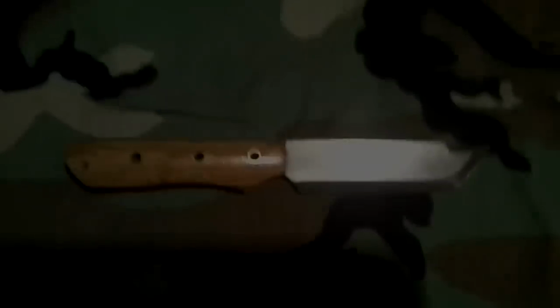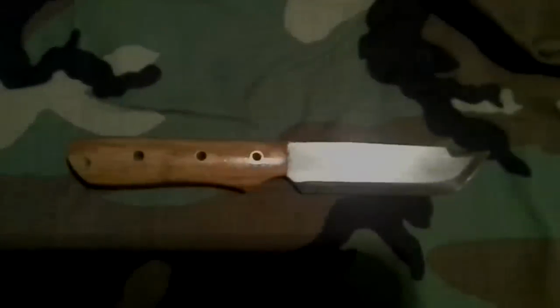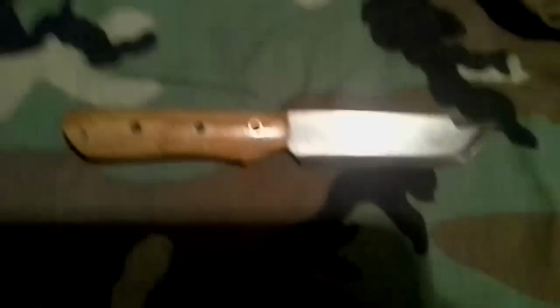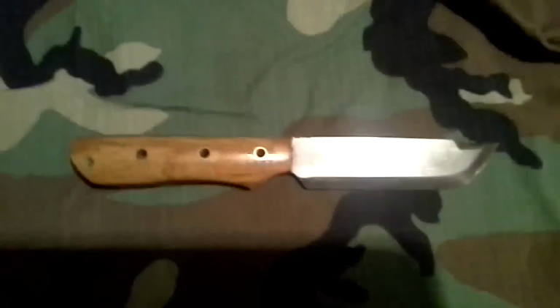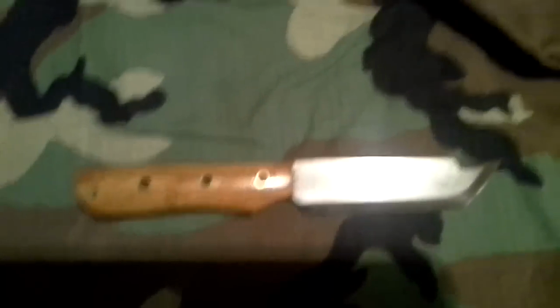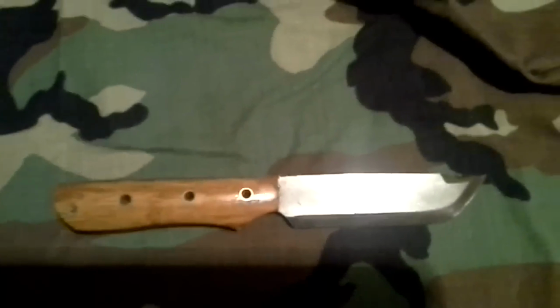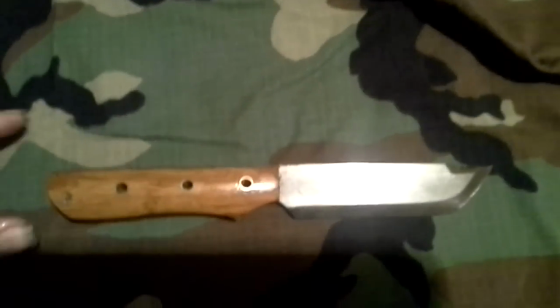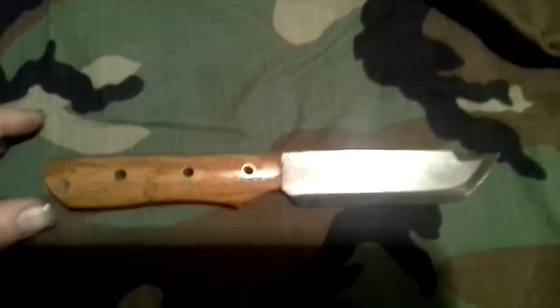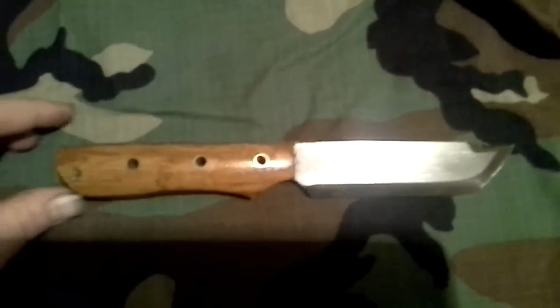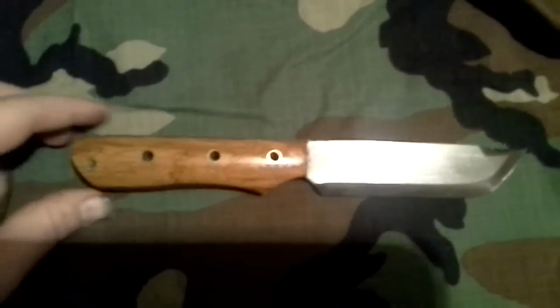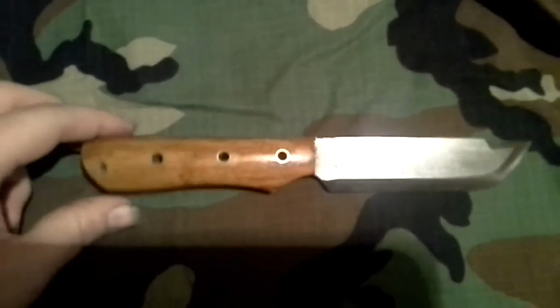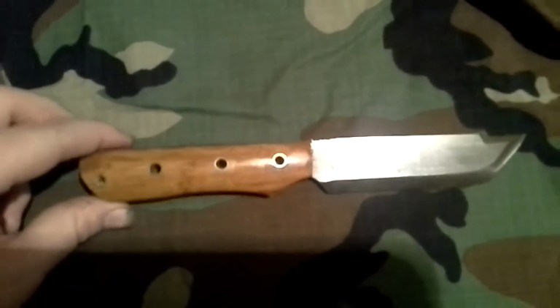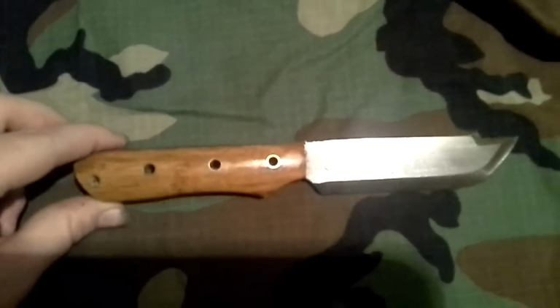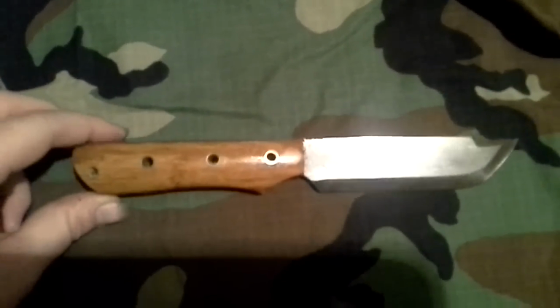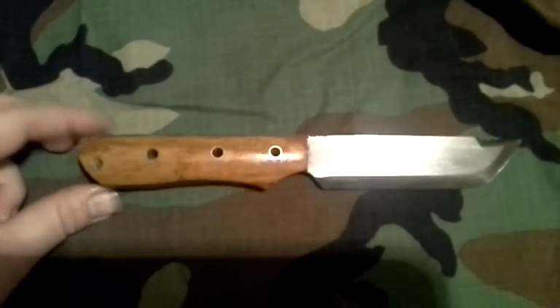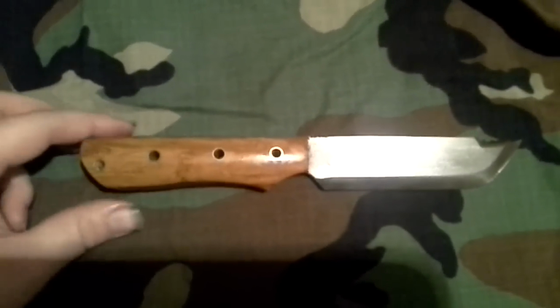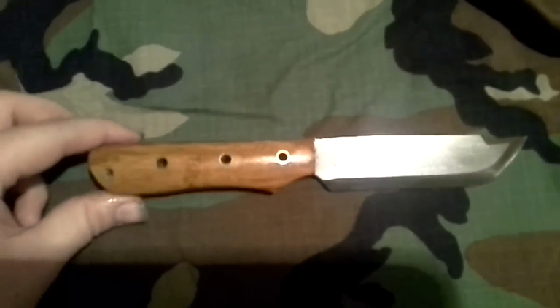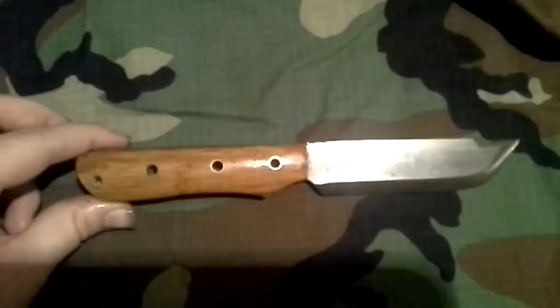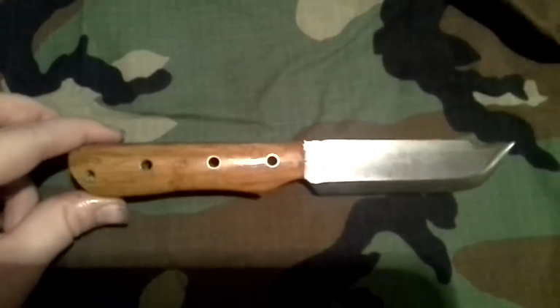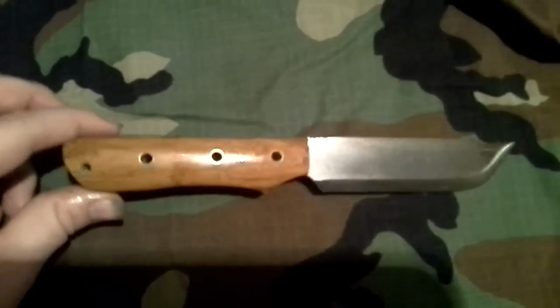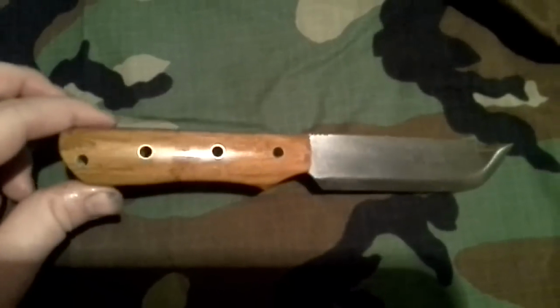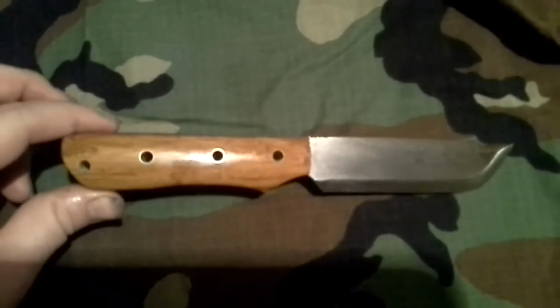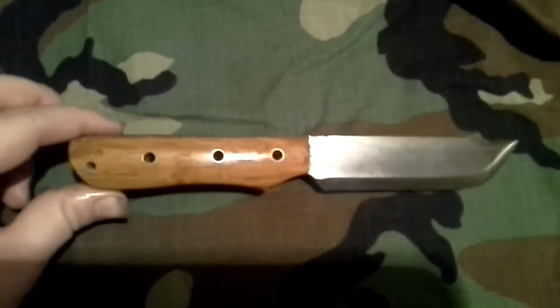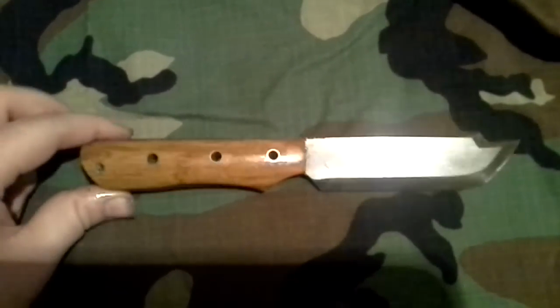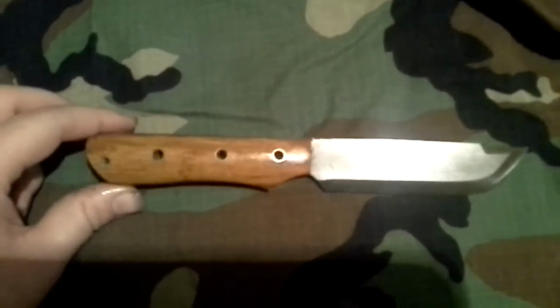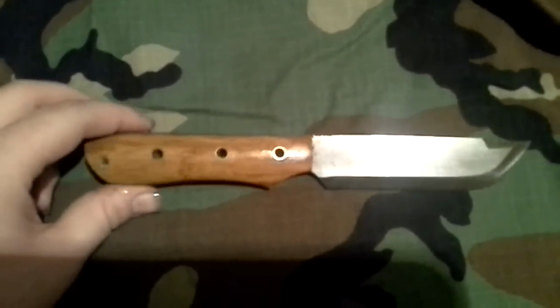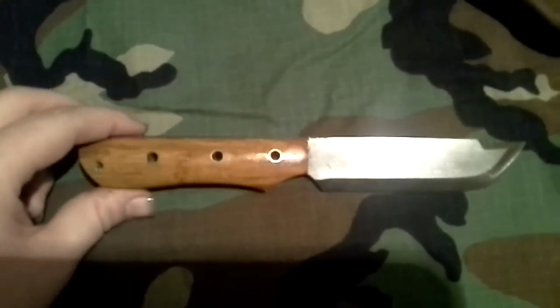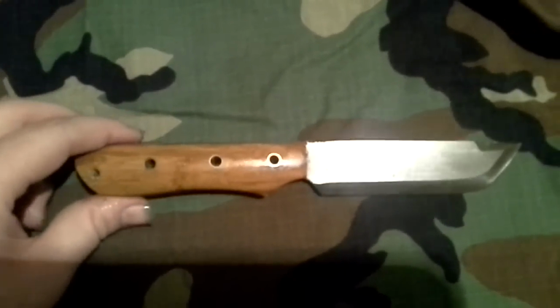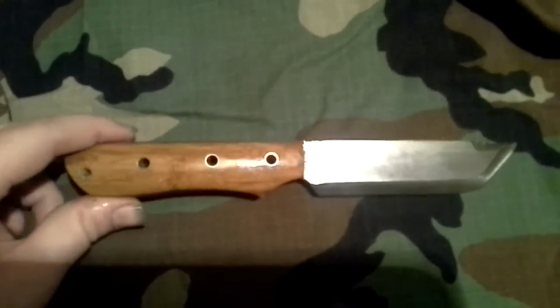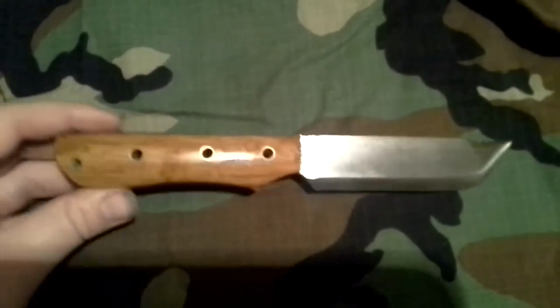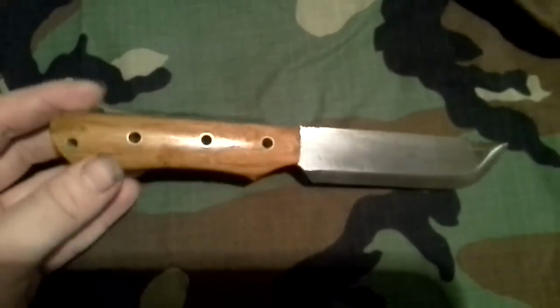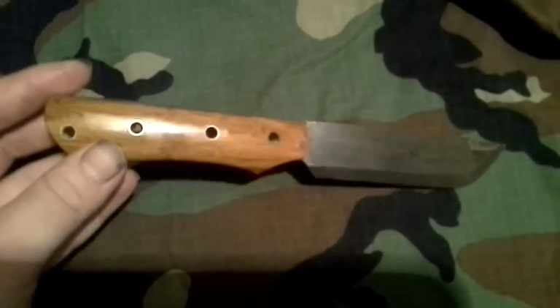Hey y'all, how's everybody doing today? Hope everybody's doing good. I got Andrew, I got your knife done, man. Let me know what you think.